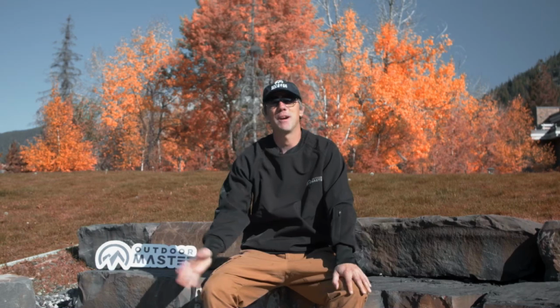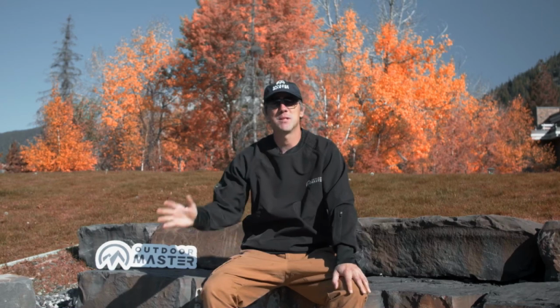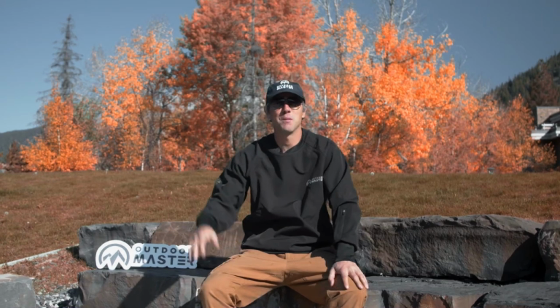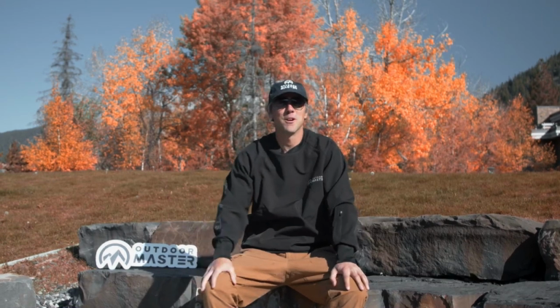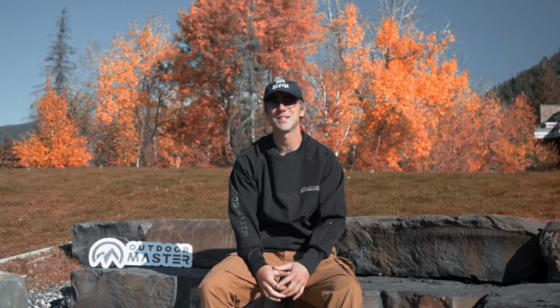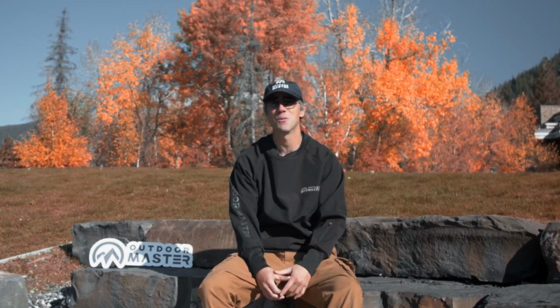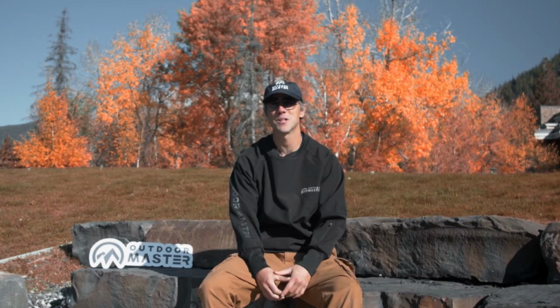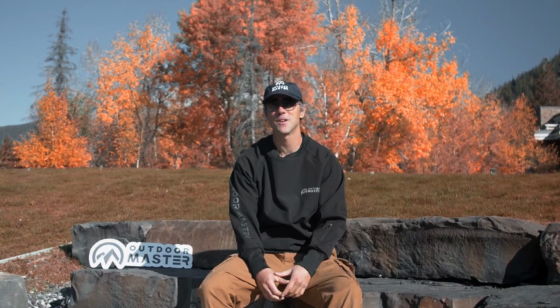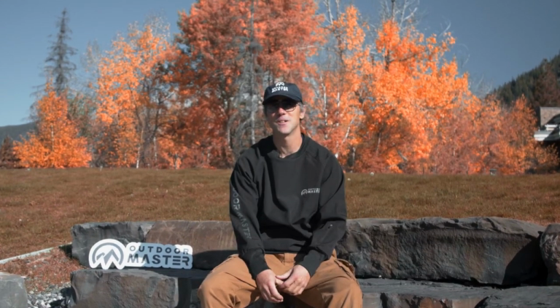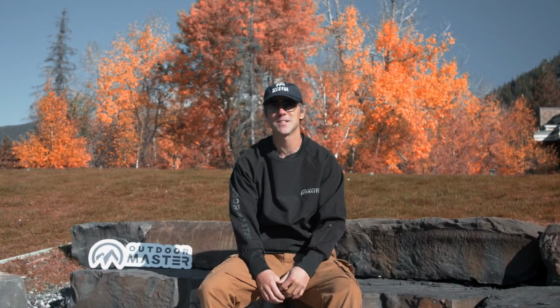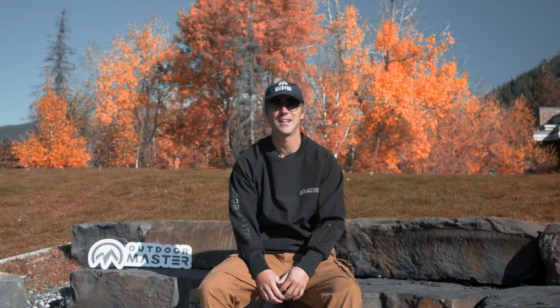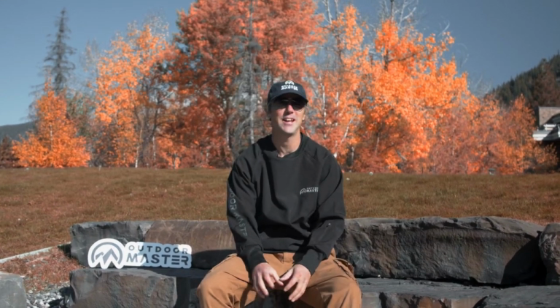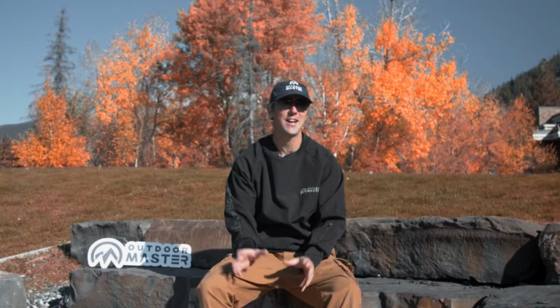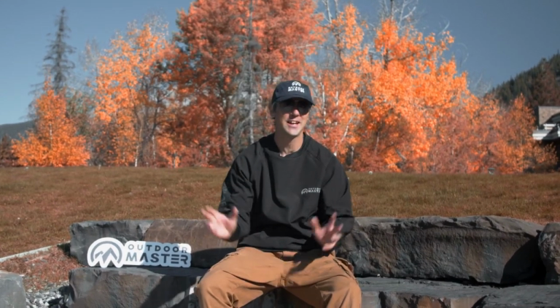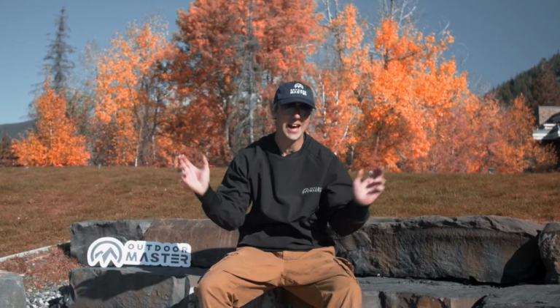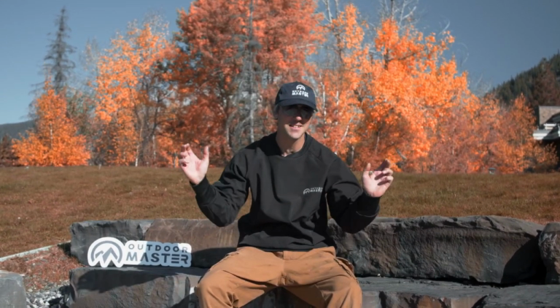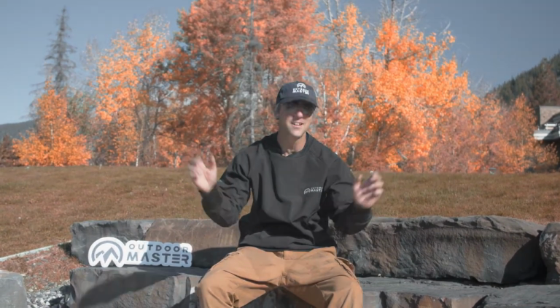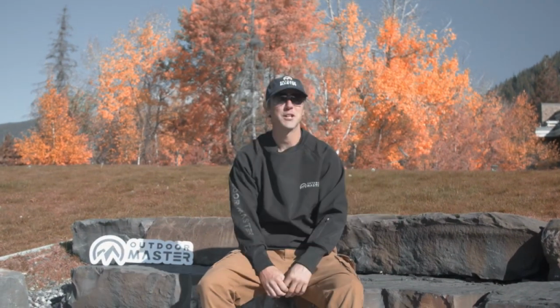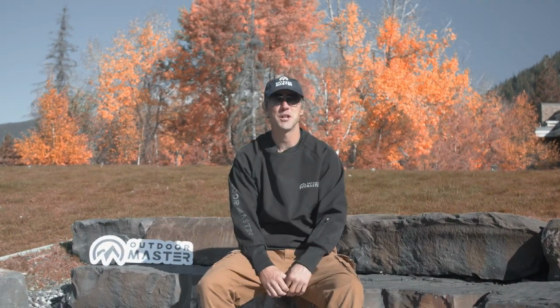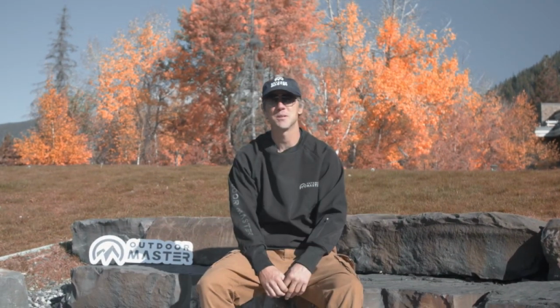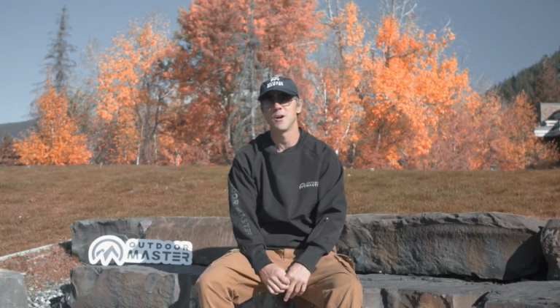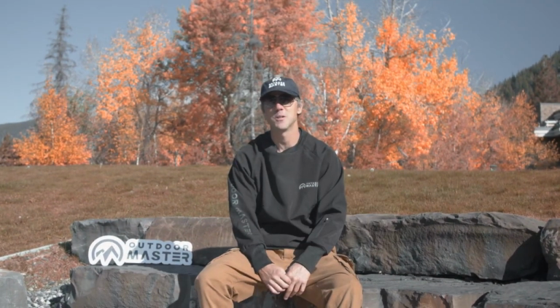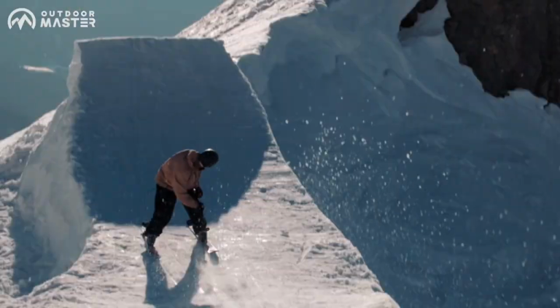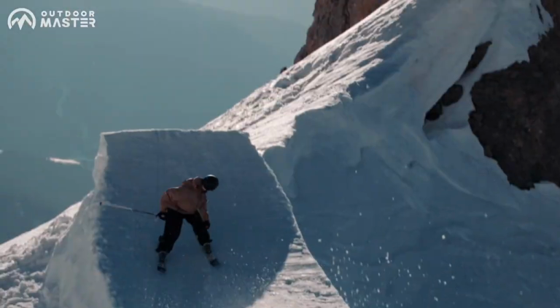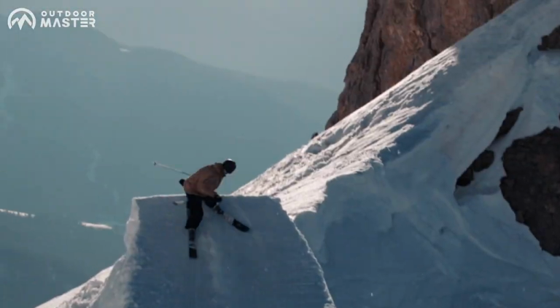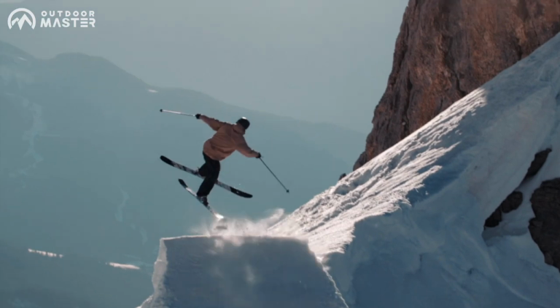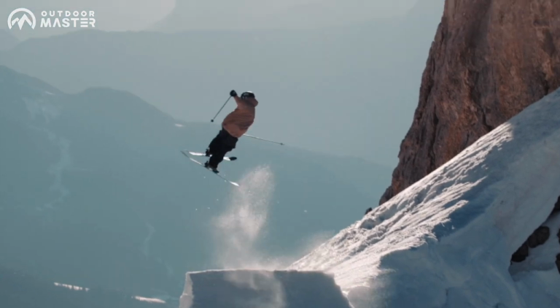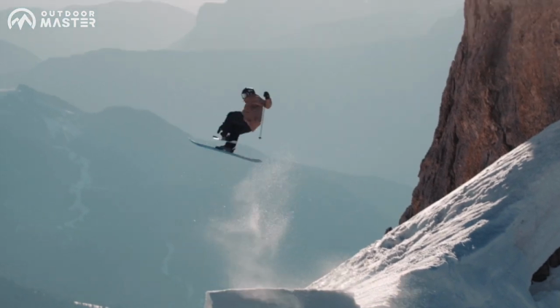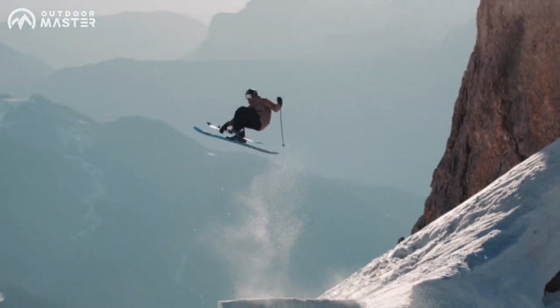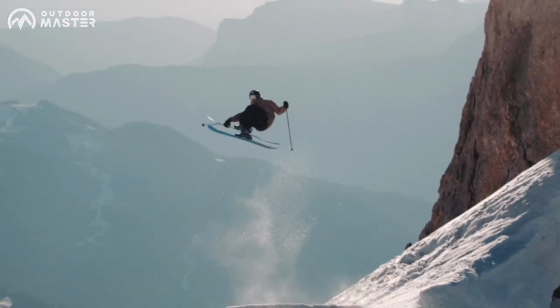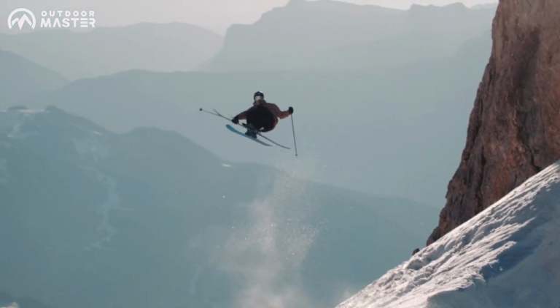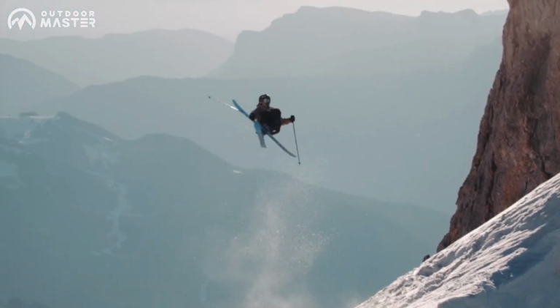My name is Adam Gardner, Snowboard Instructor, aka Cassie. I'm going to share some knowledge with you guys and make sure you have a good time on the hill.